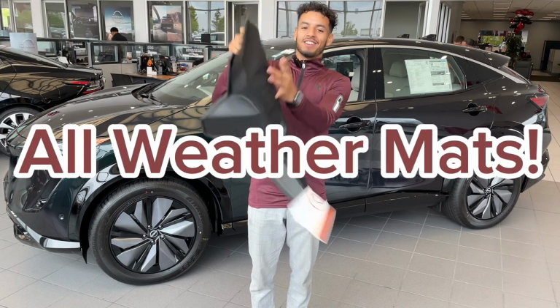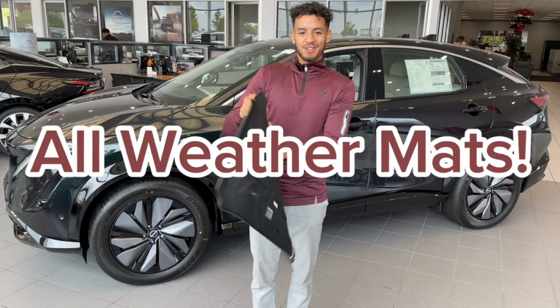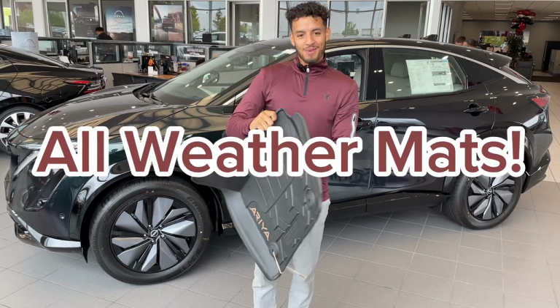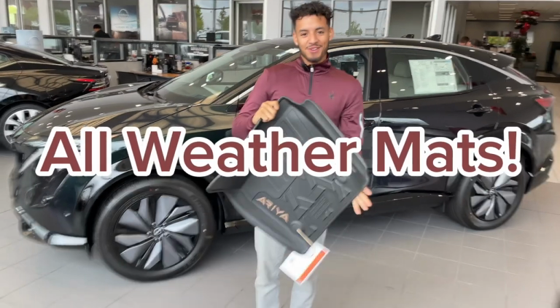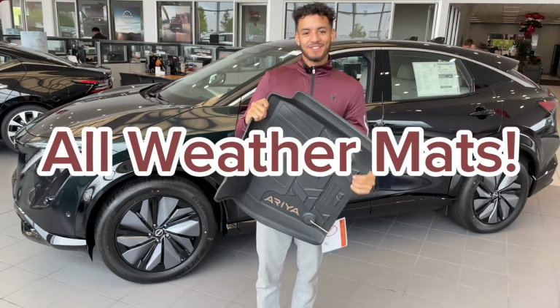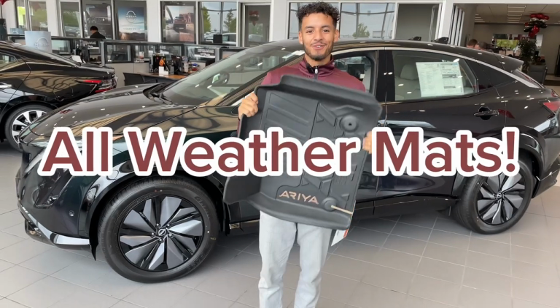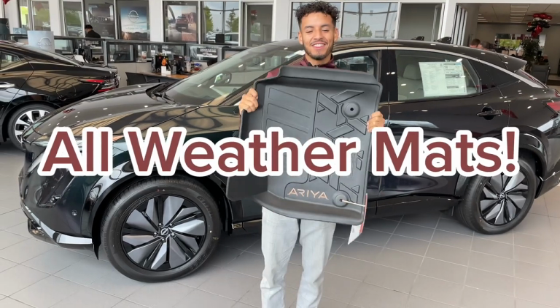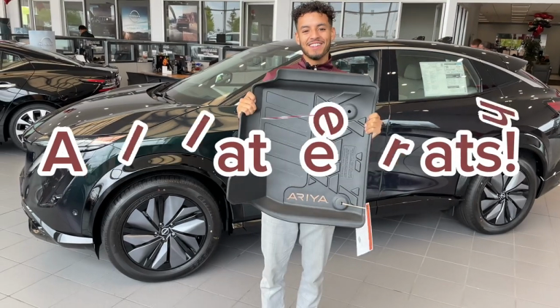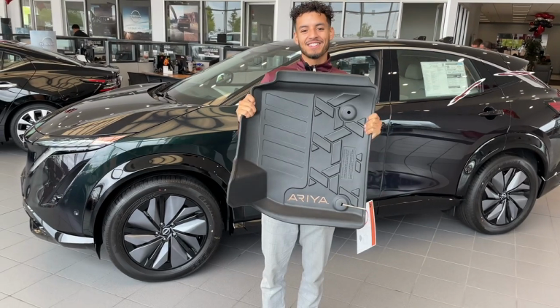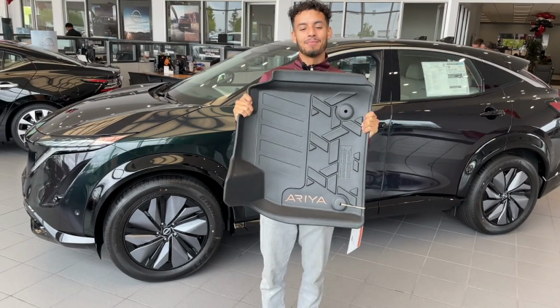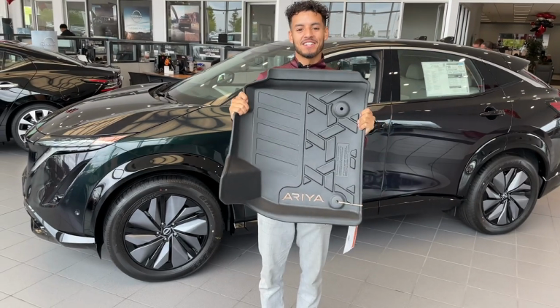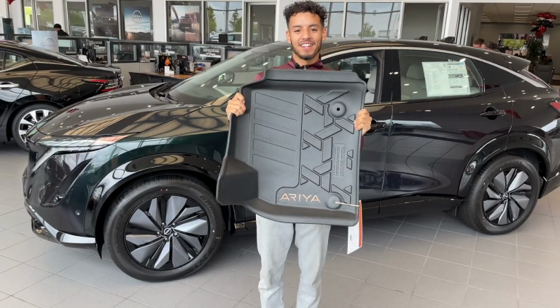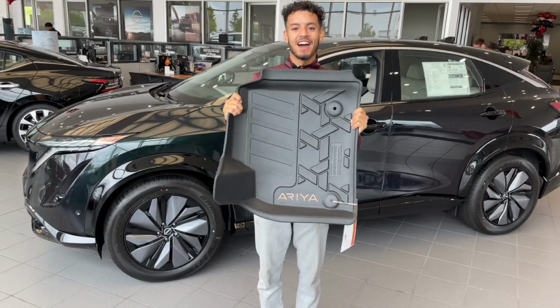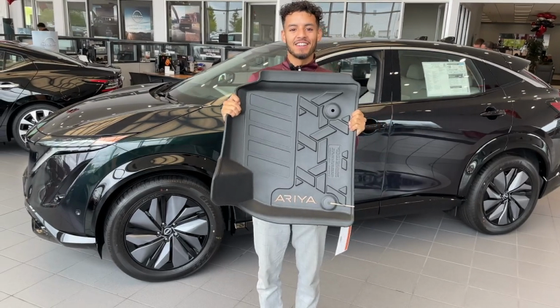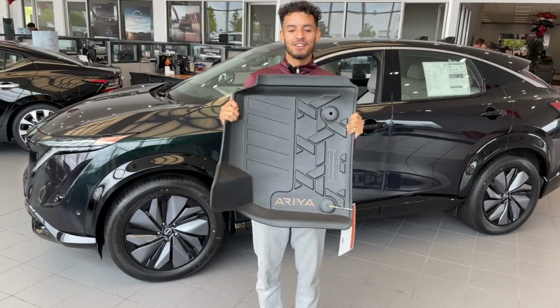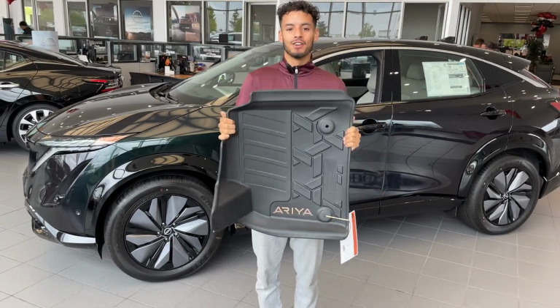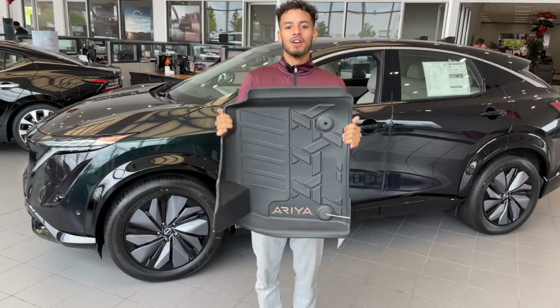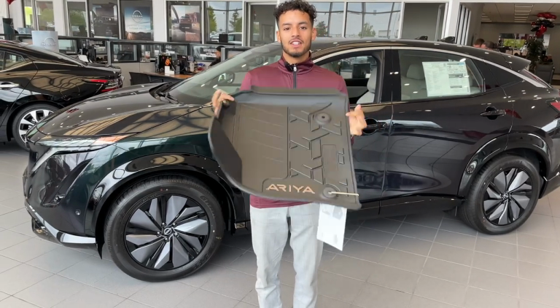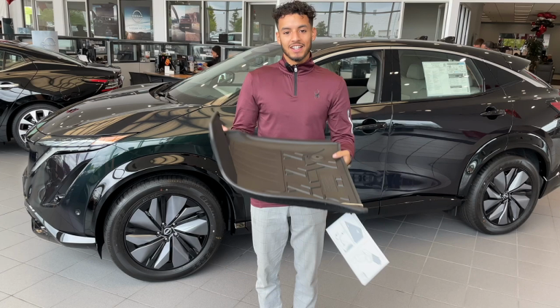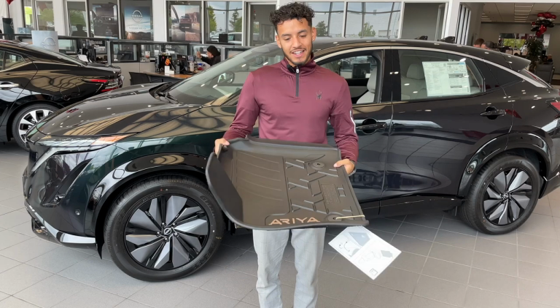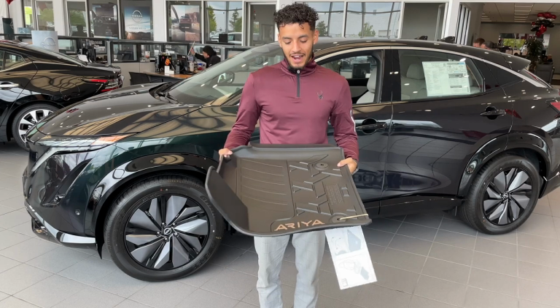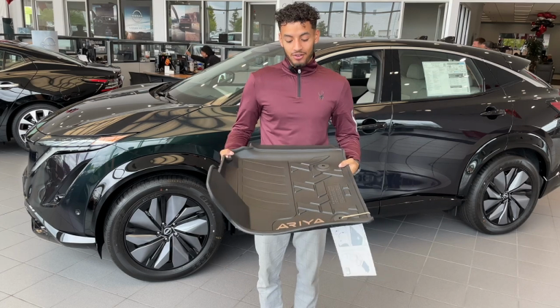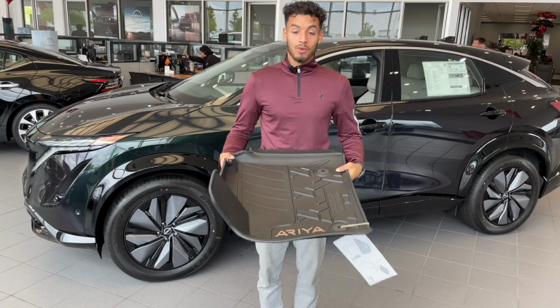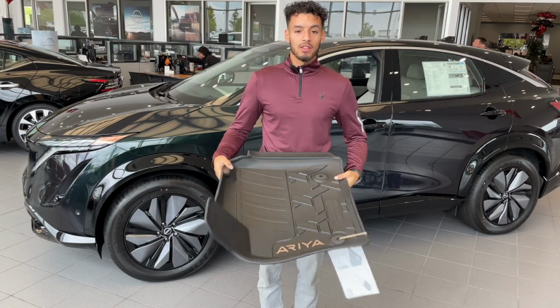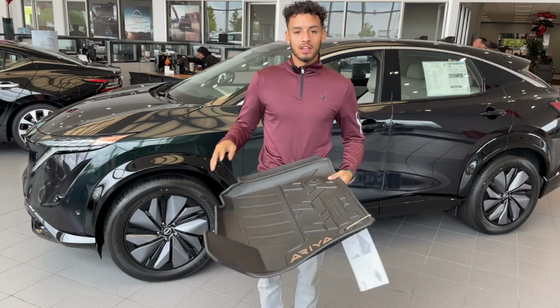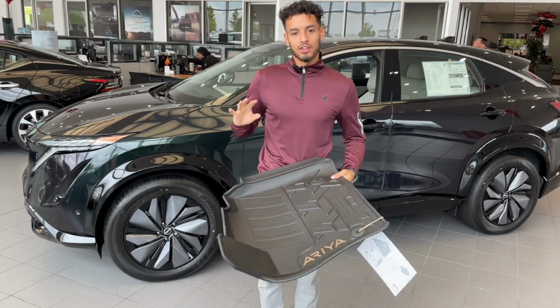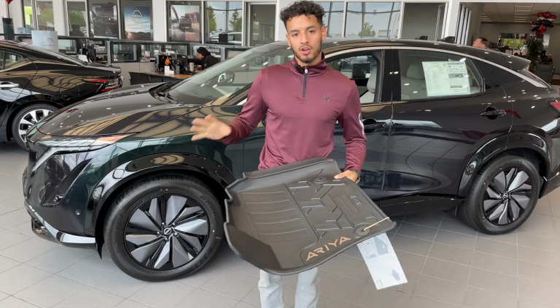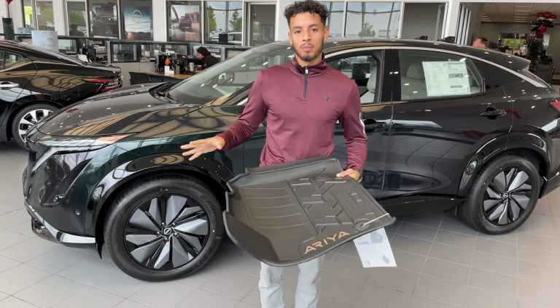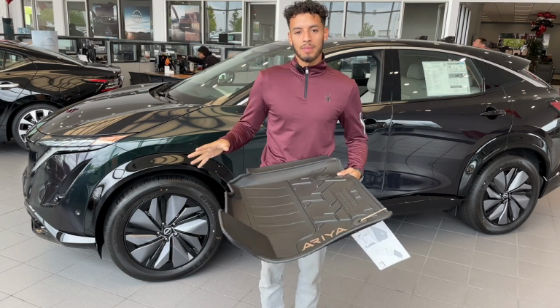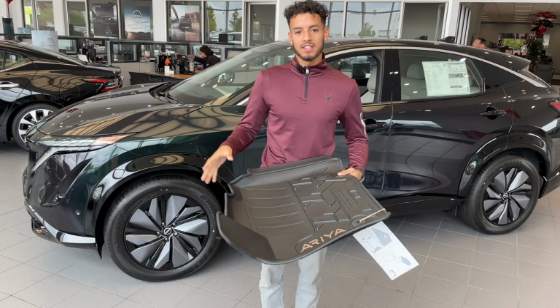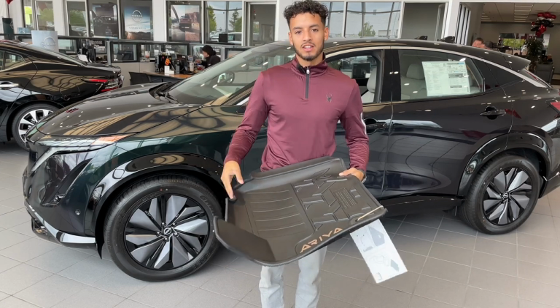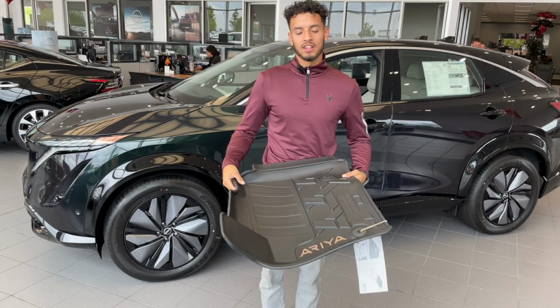Thanks Mo. So with these, it makes it a lot easier to clean out rather than getting your carpet mats clean.